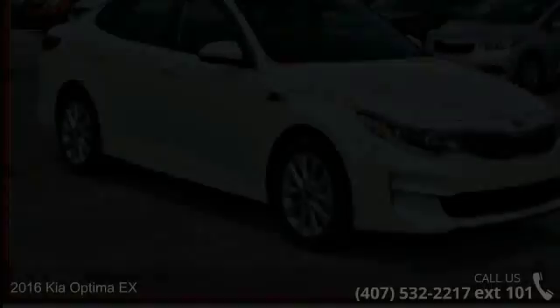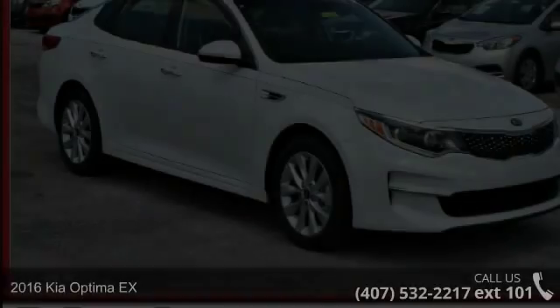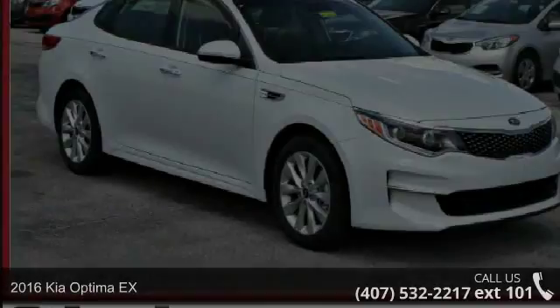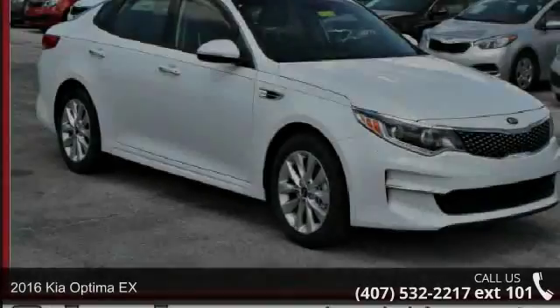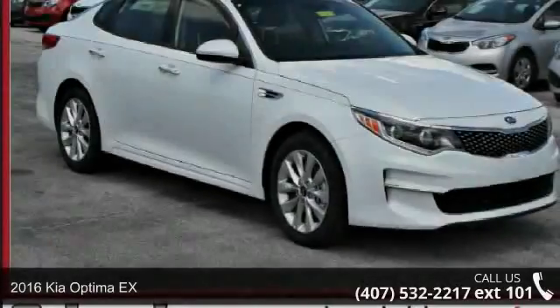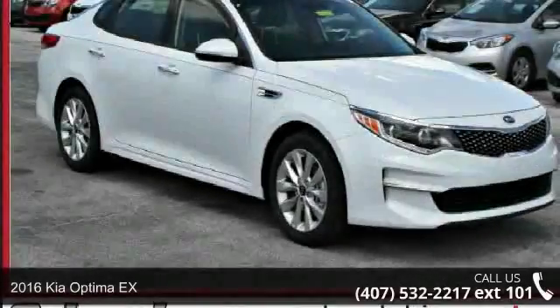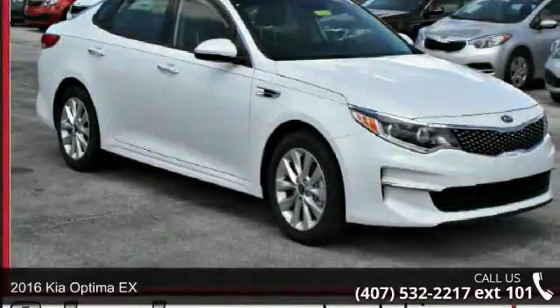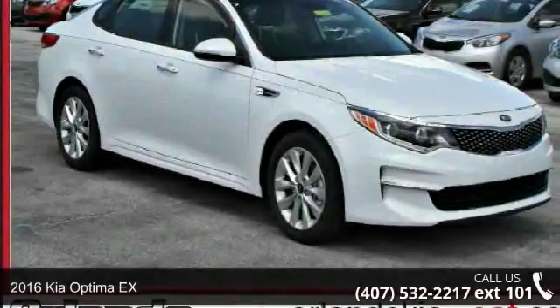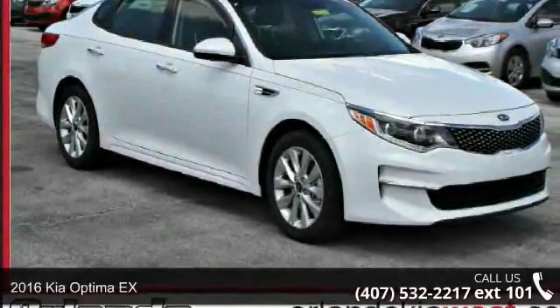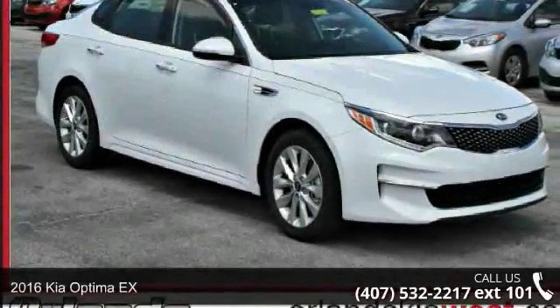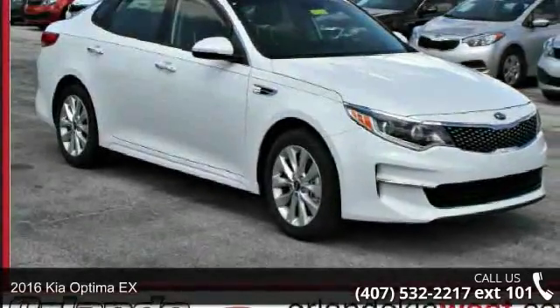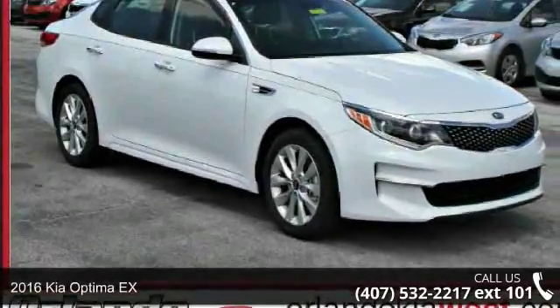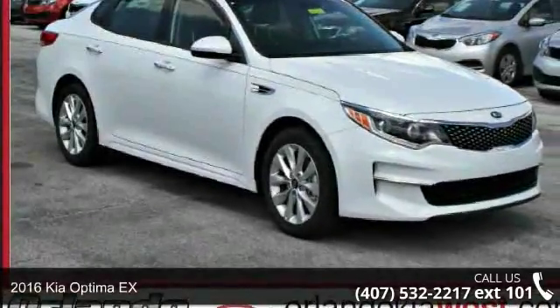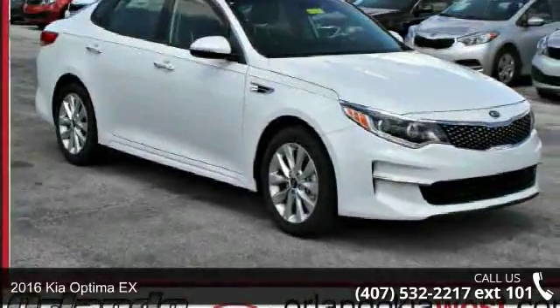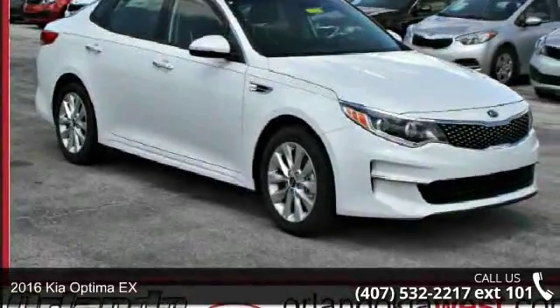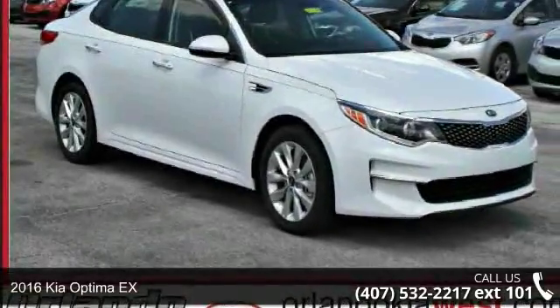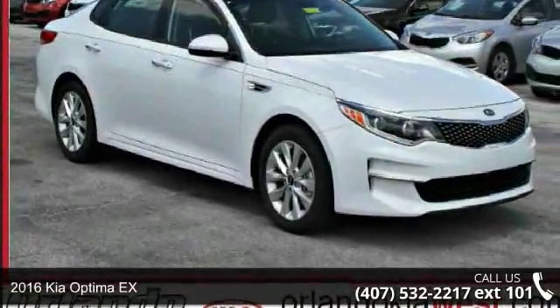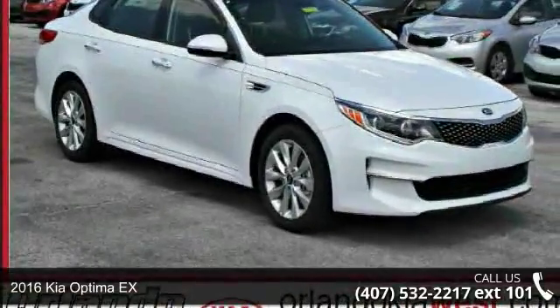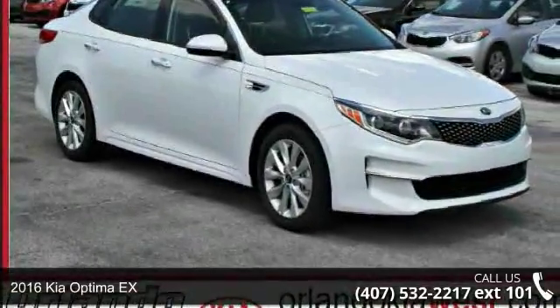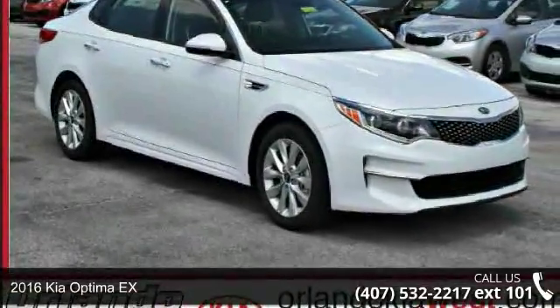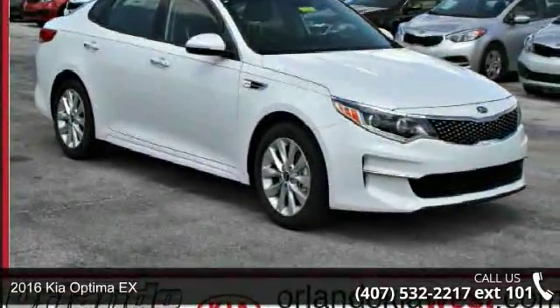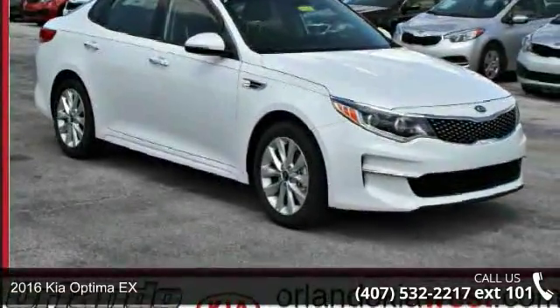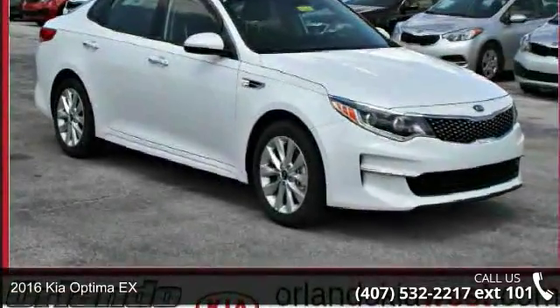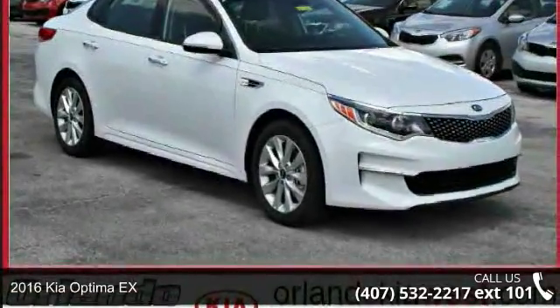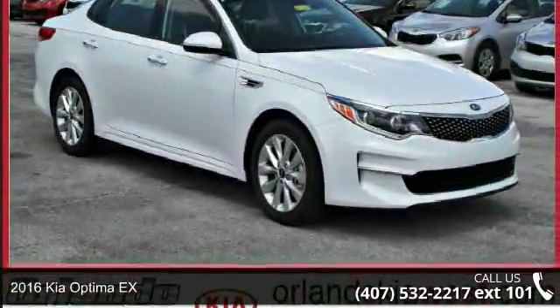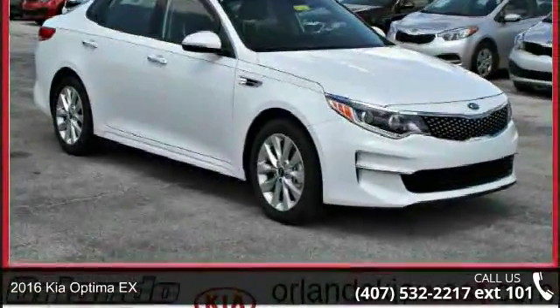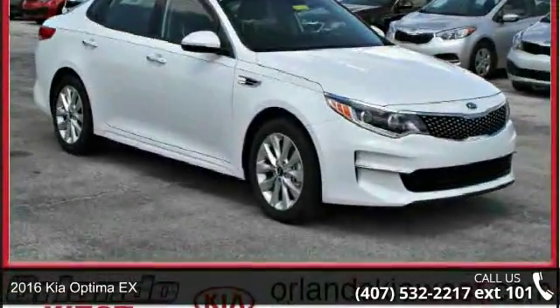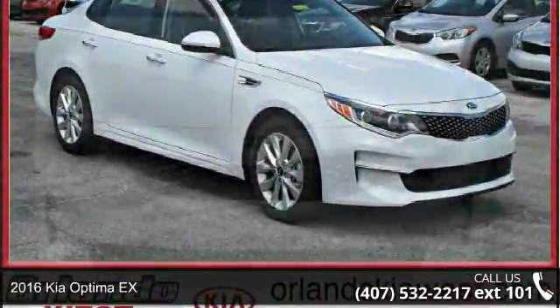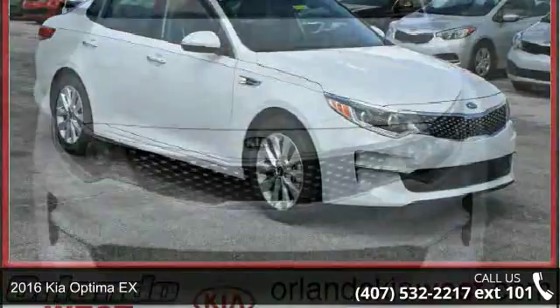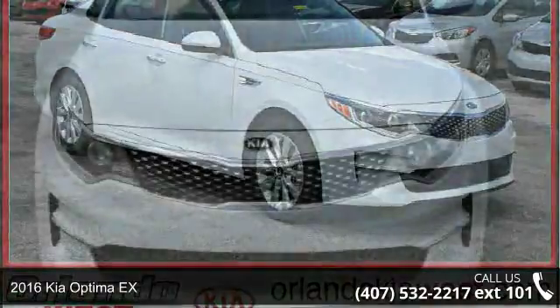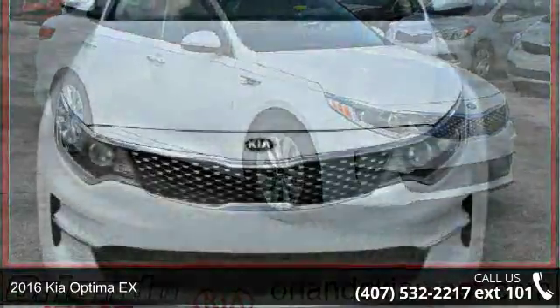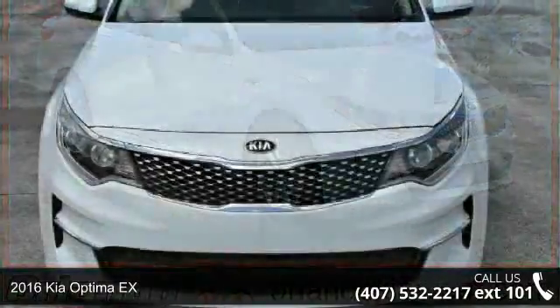Step into the 2016 Kia Optima. This may be the set of wheels you've been looking for.